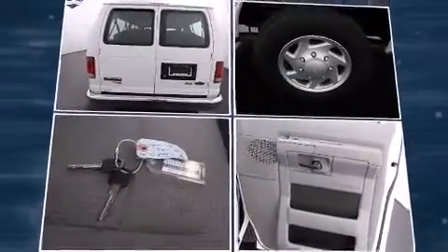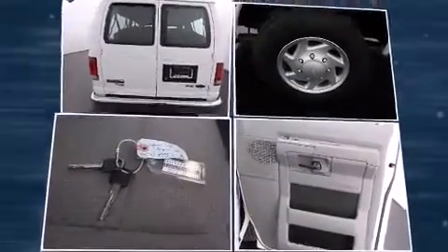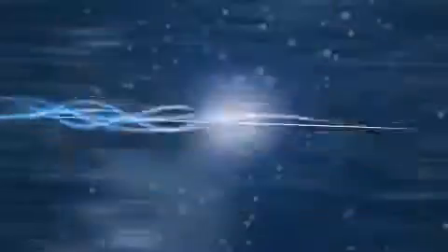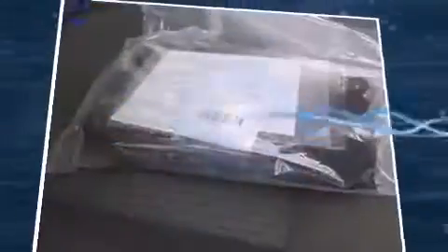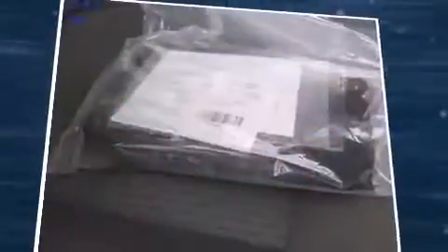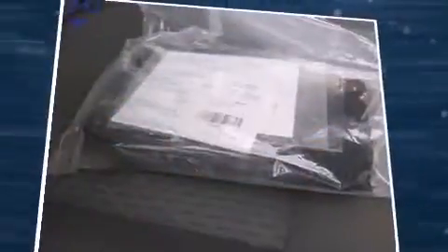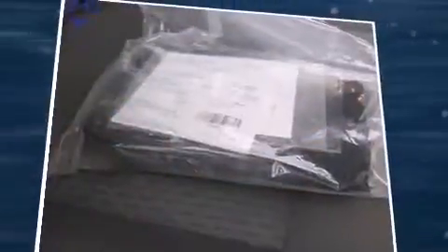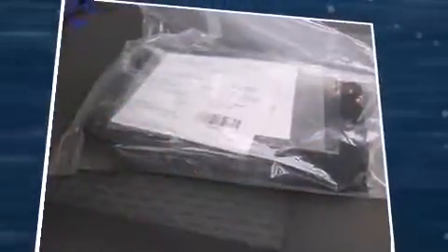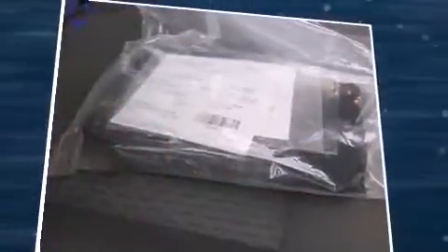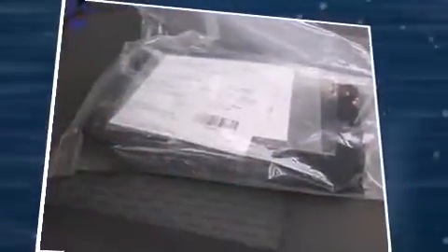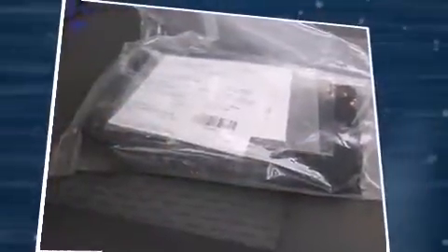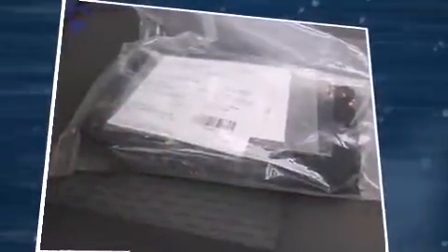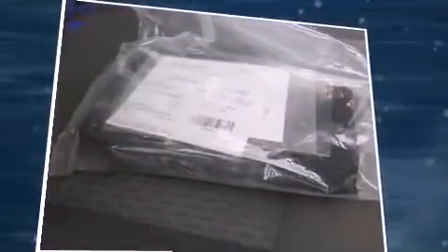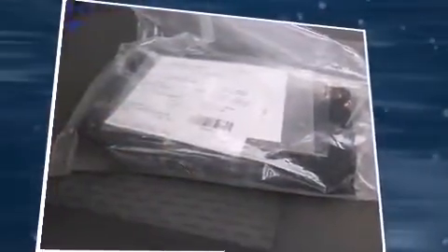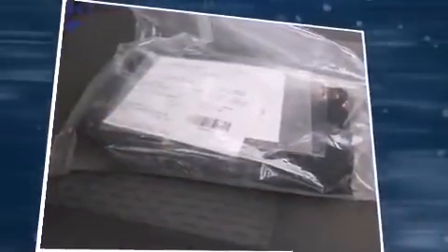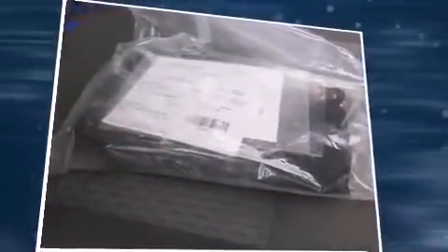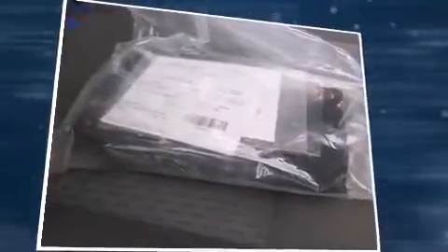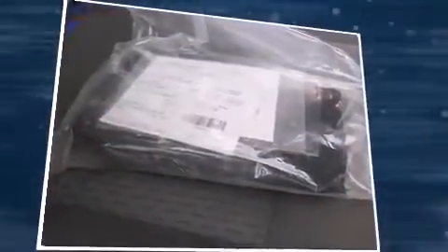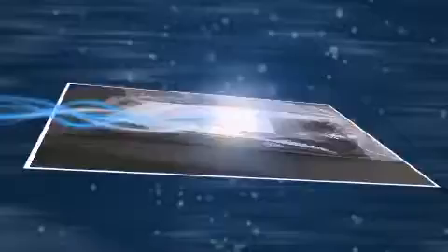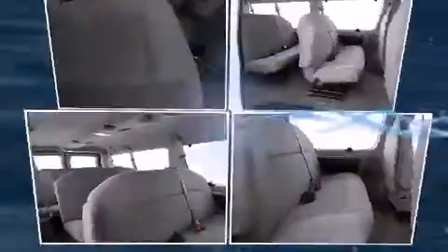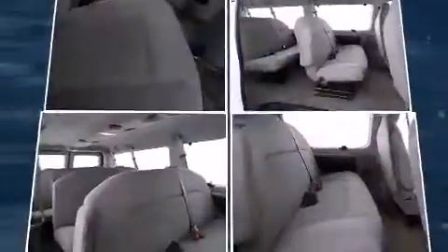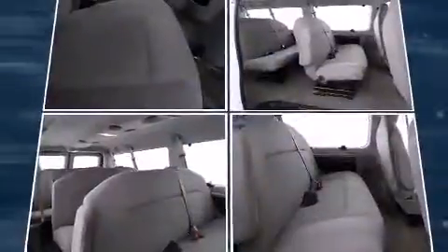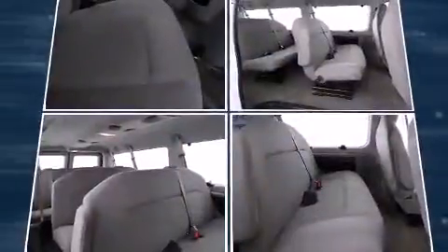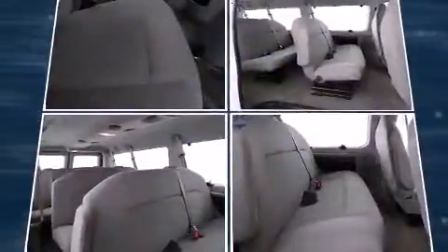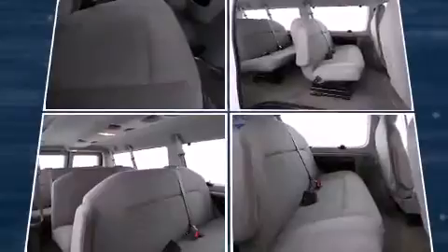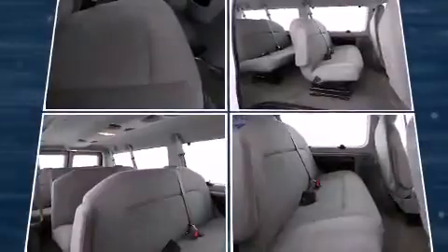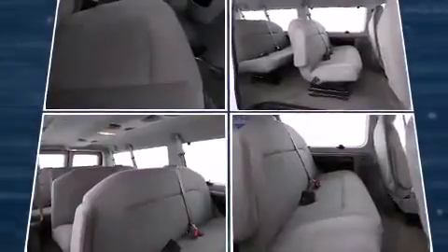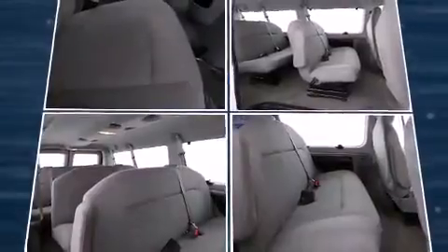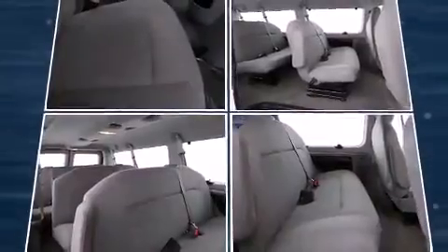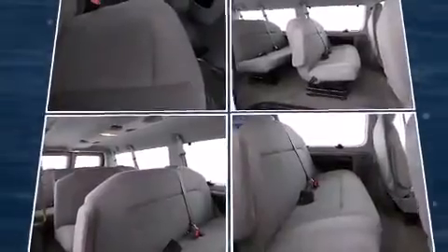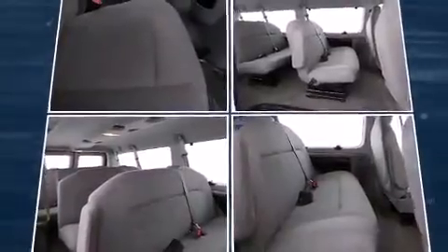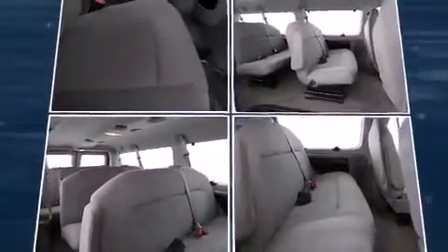You and your passengers will enjoy the stereo system, which includes a CD player and six speakers providing excellent sound throughout the cabin.